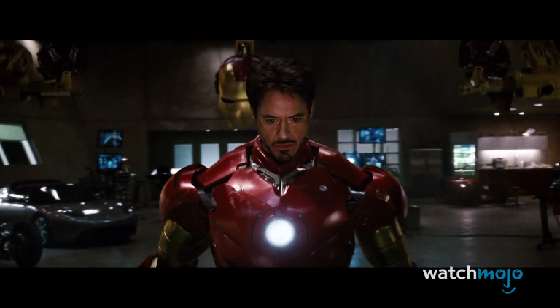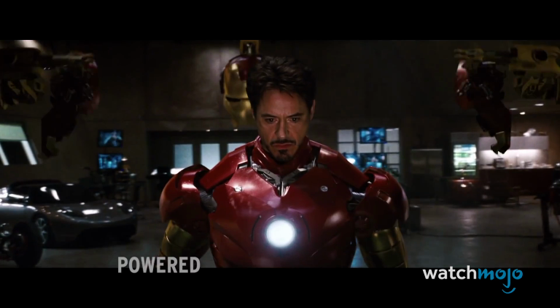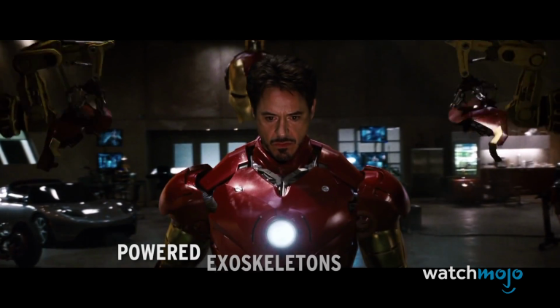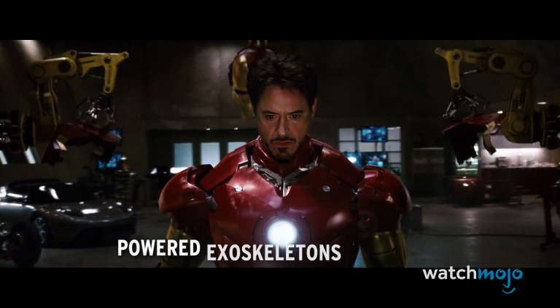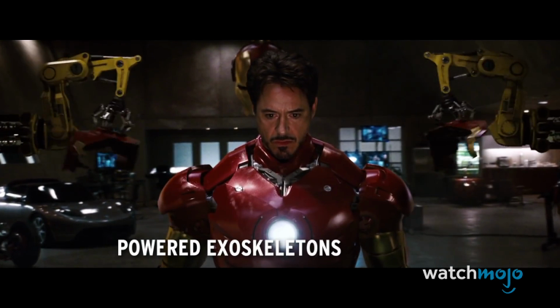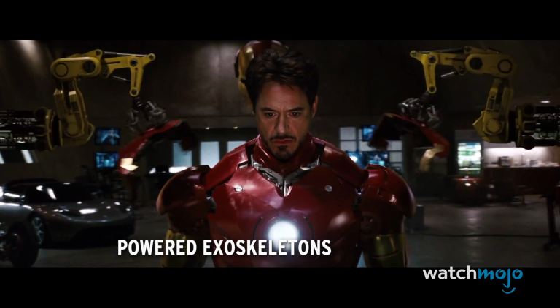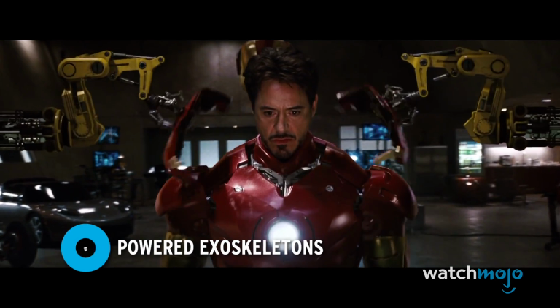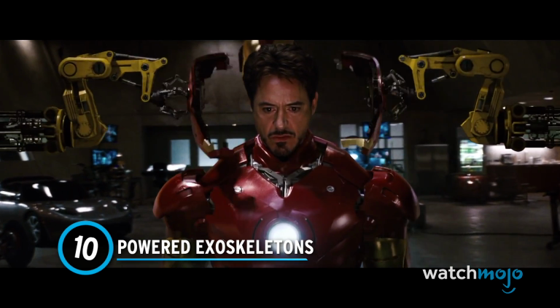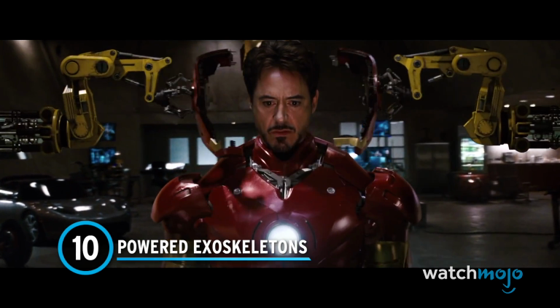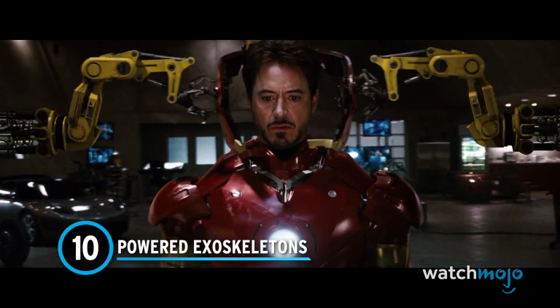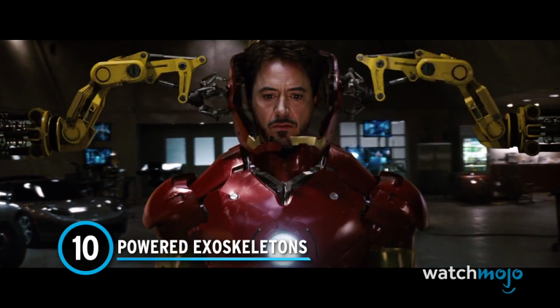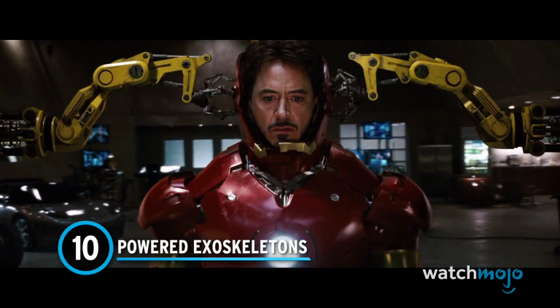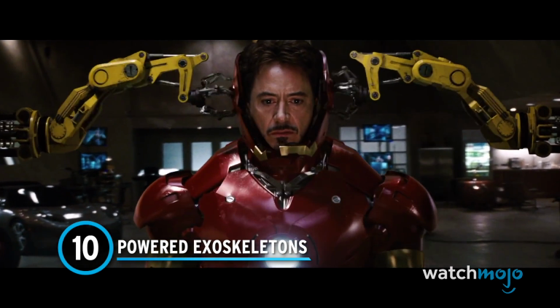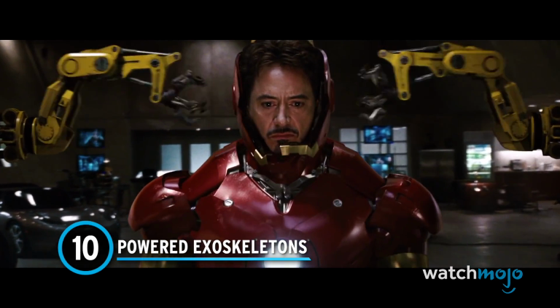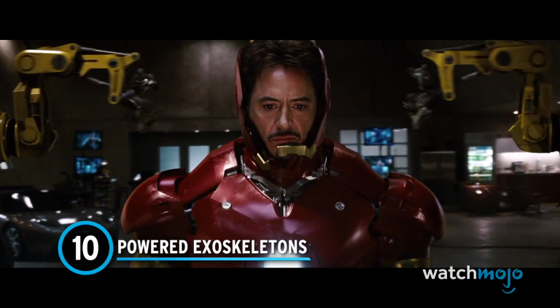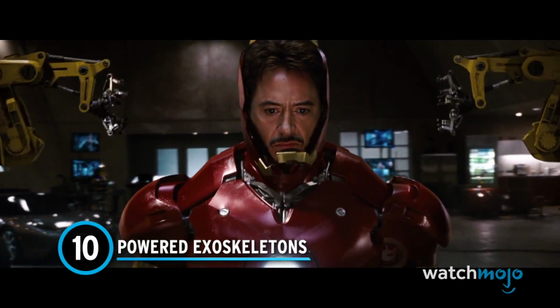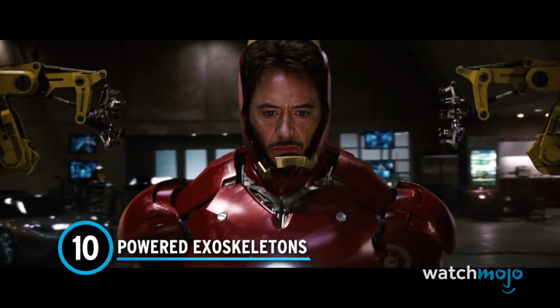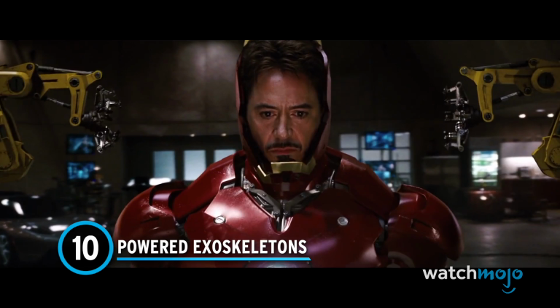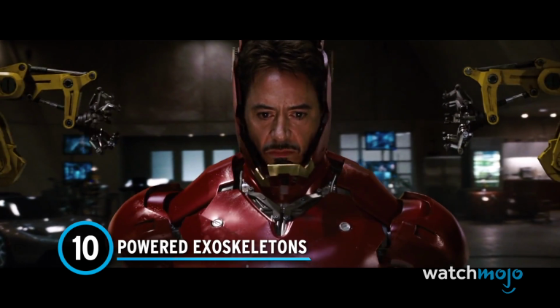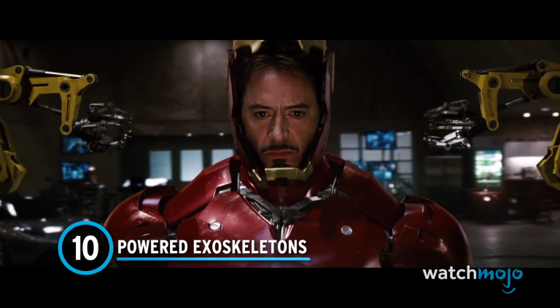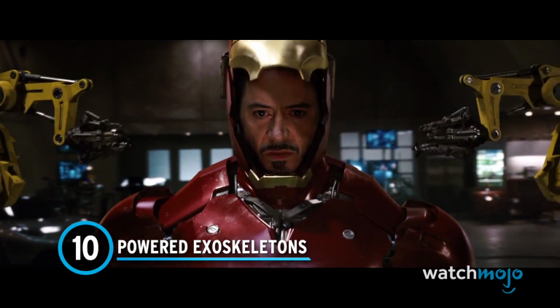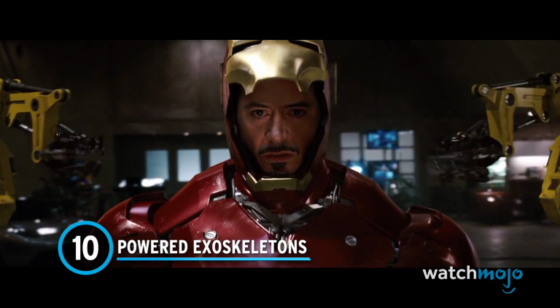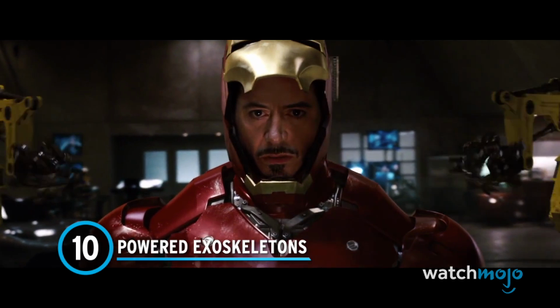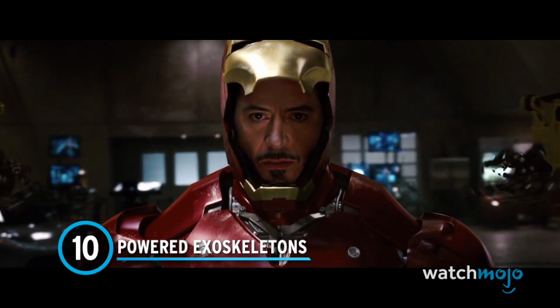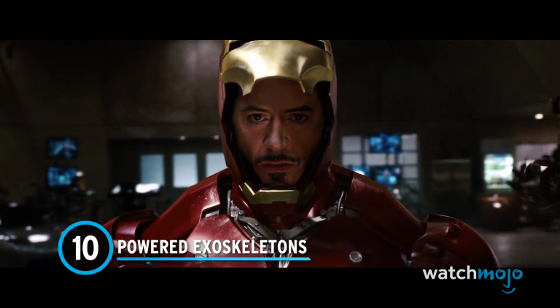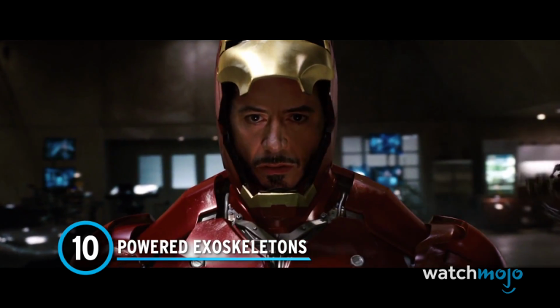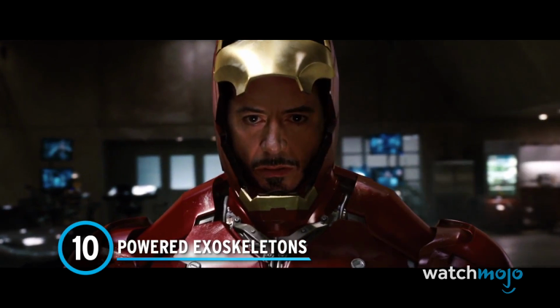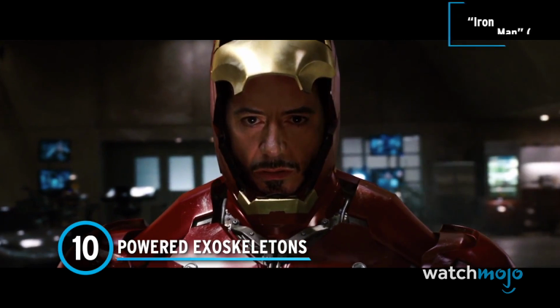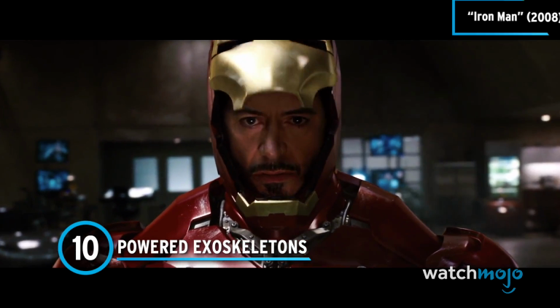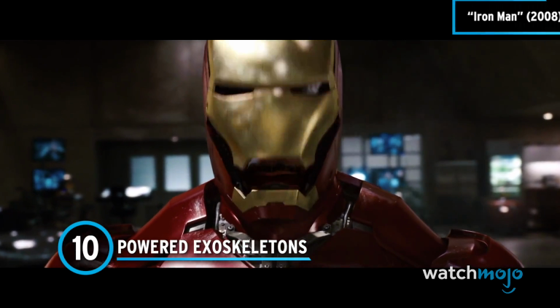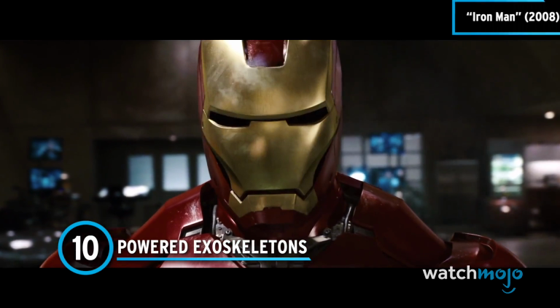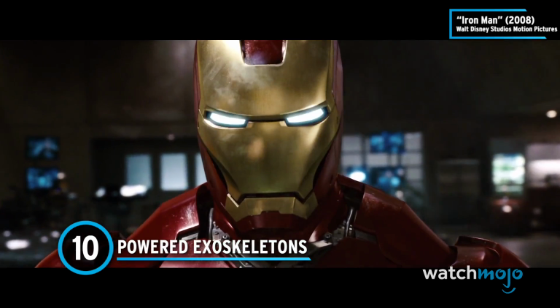Number 10: Powered Exoskeletons. Is an Iron Man suit actually possible?